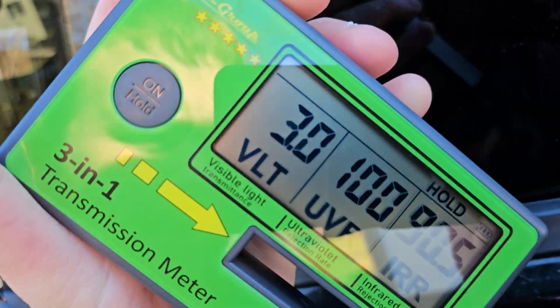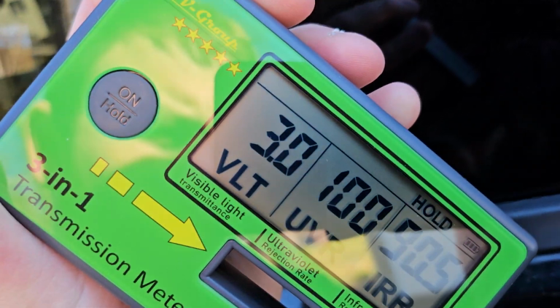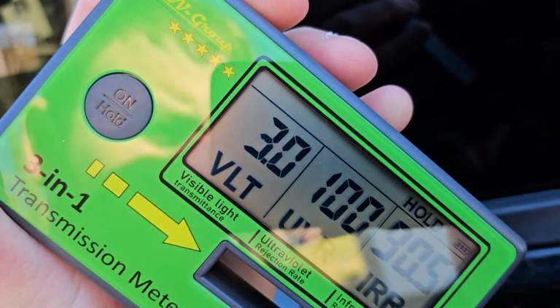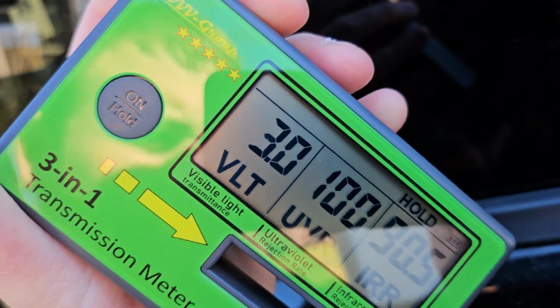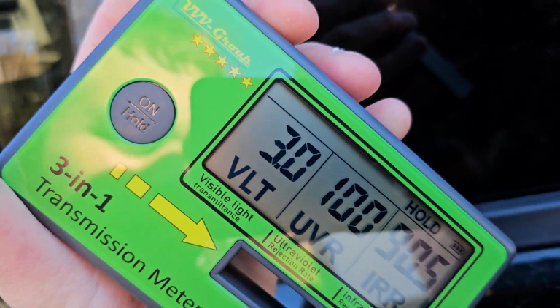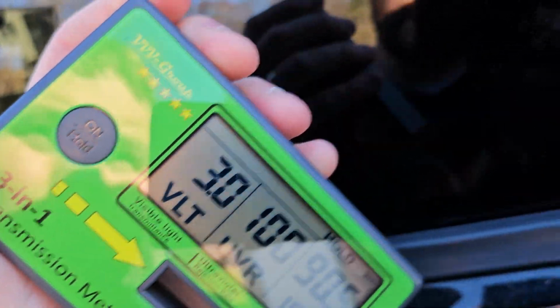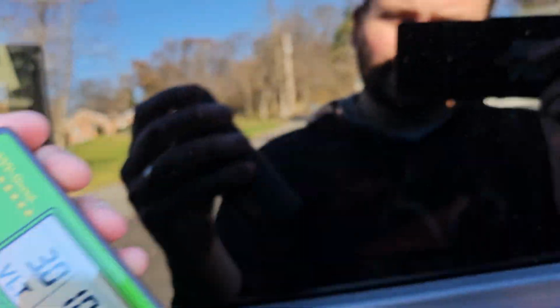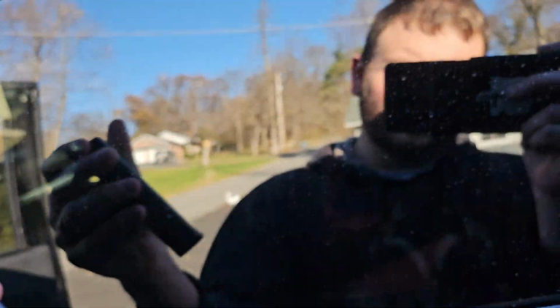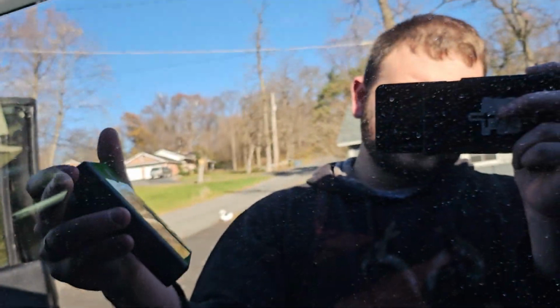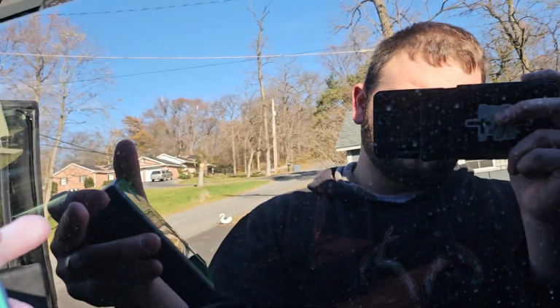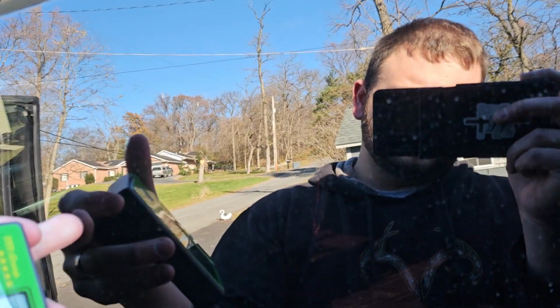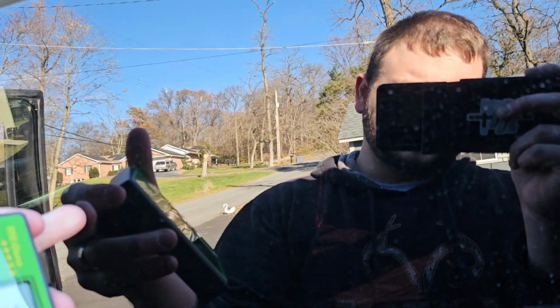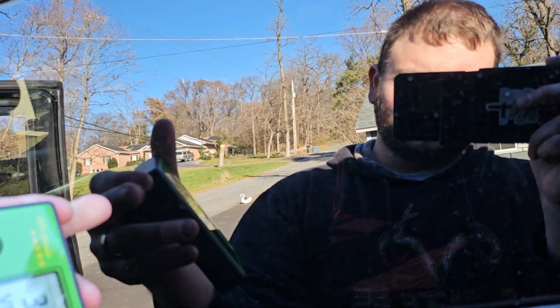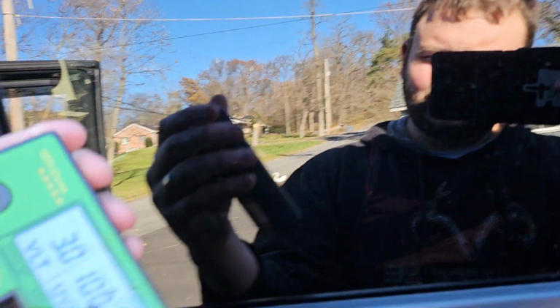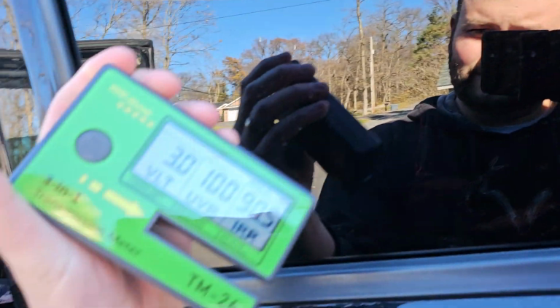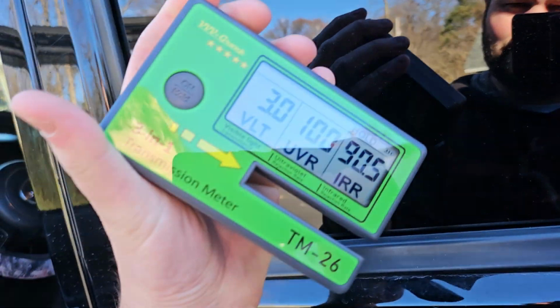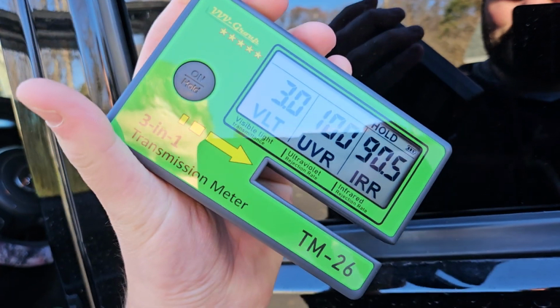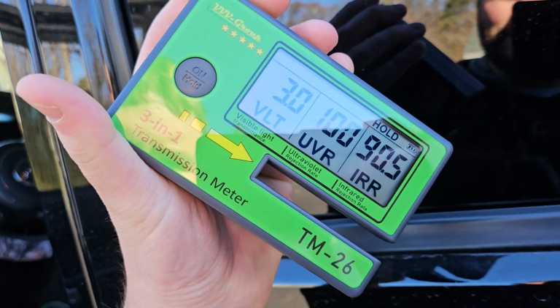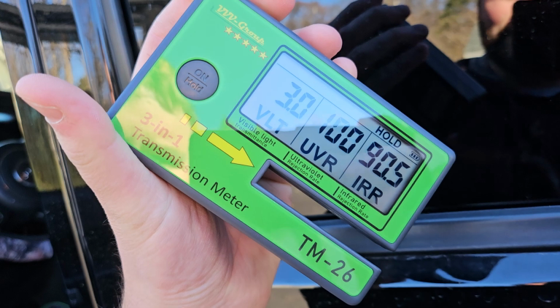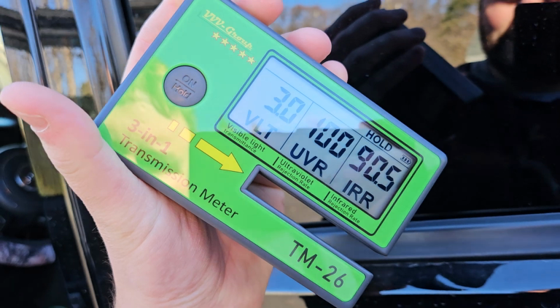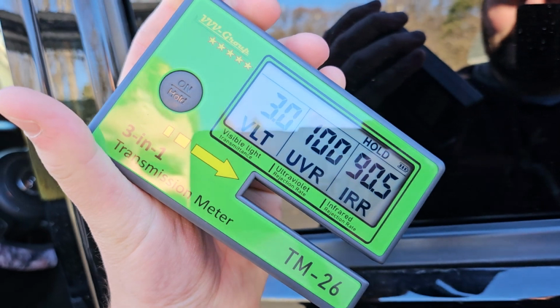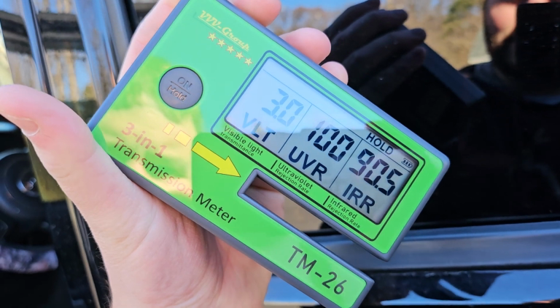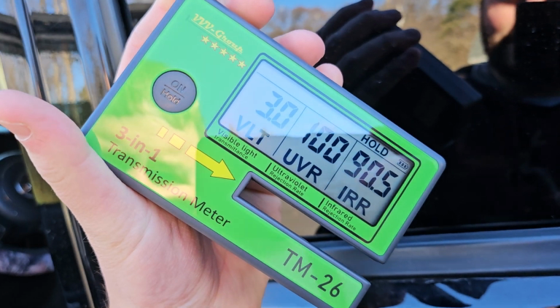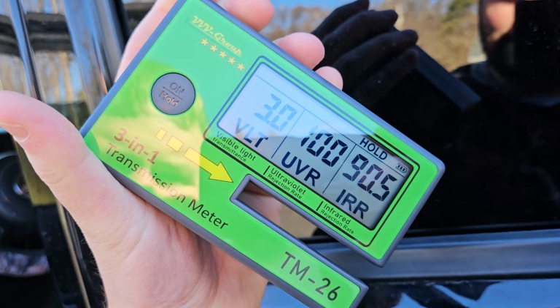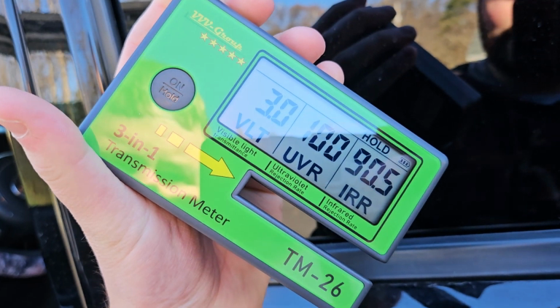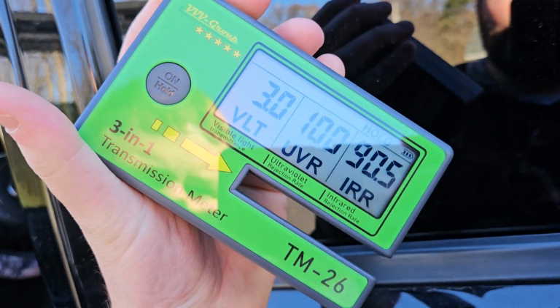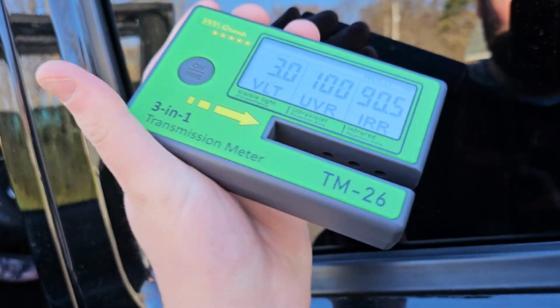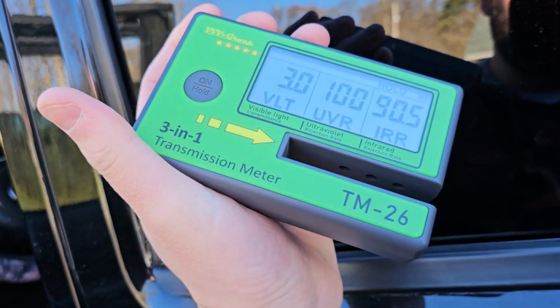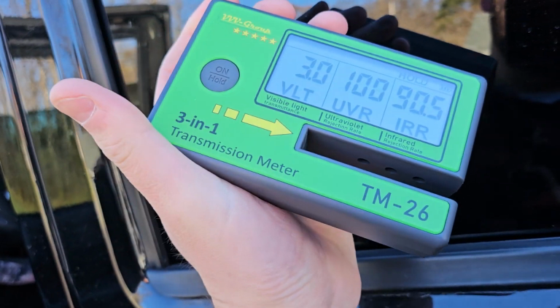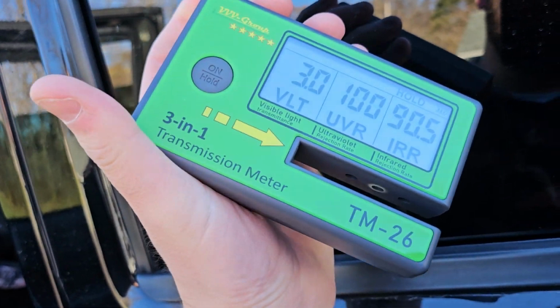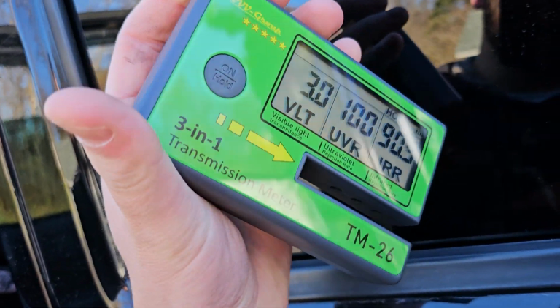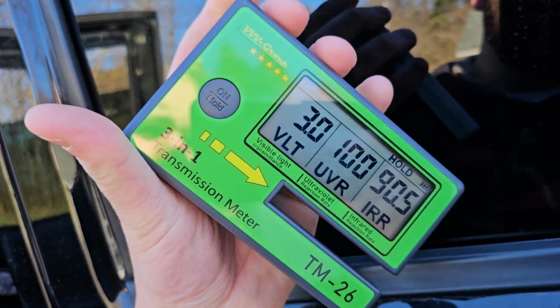The lower the number, the deeper the tint. This is a nice unit.